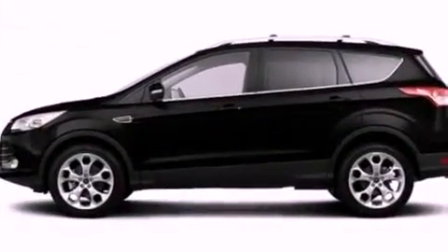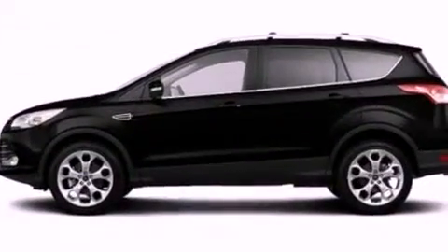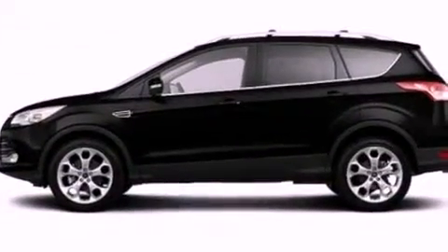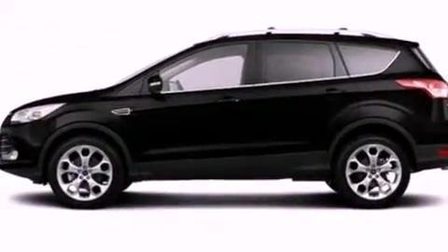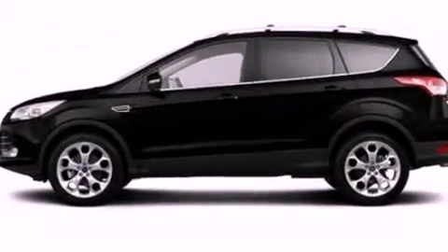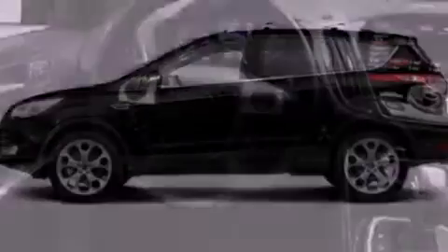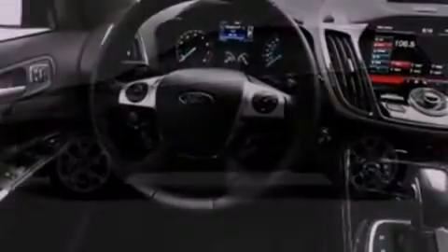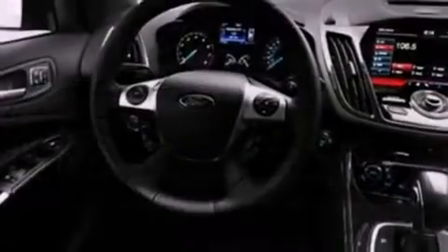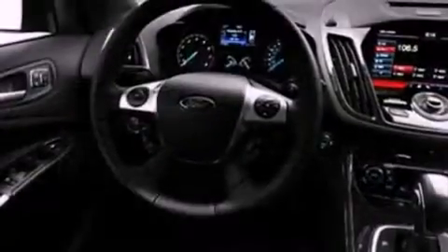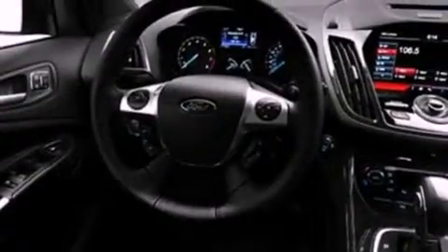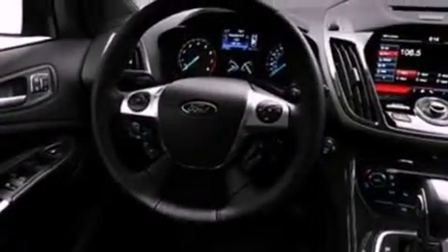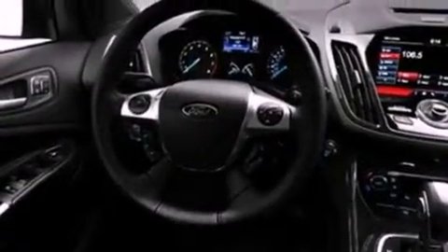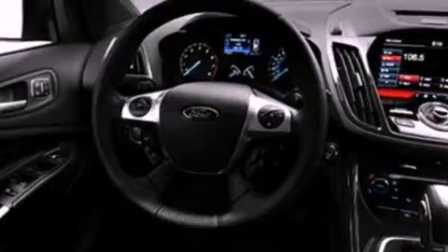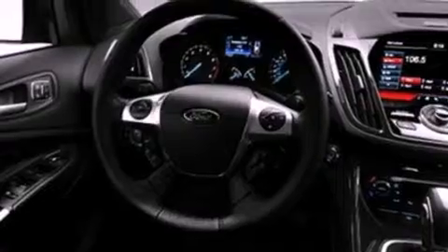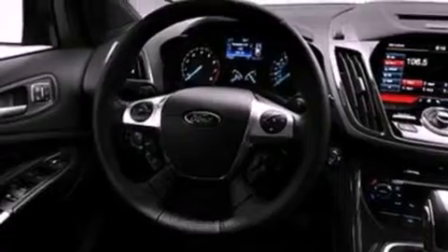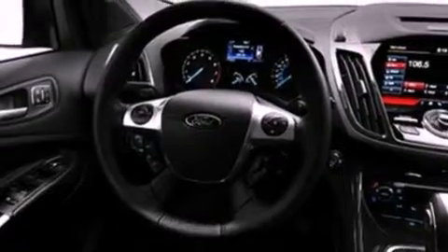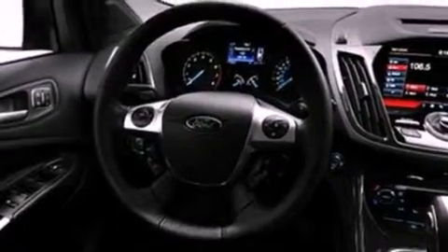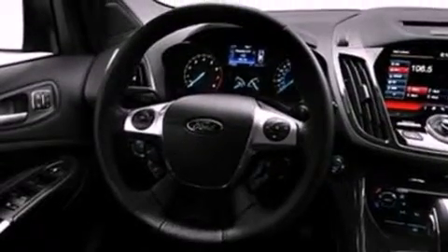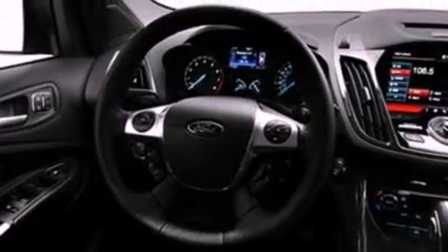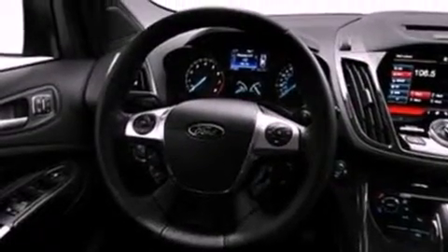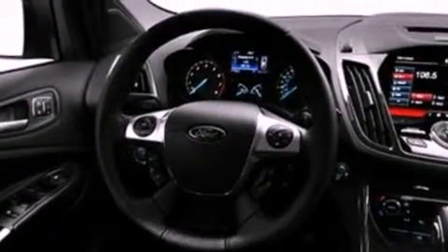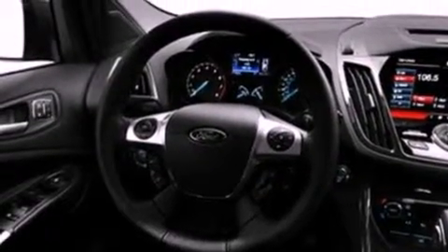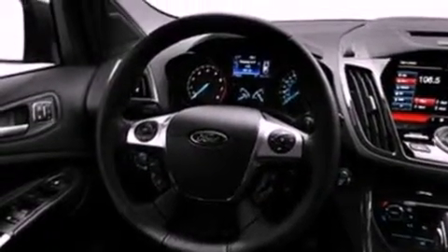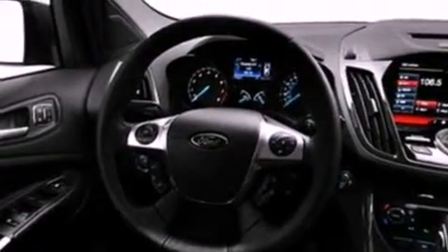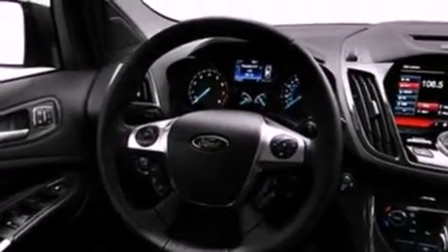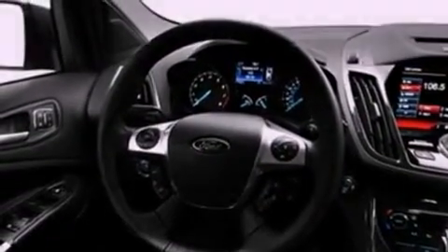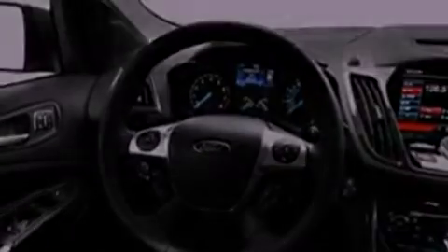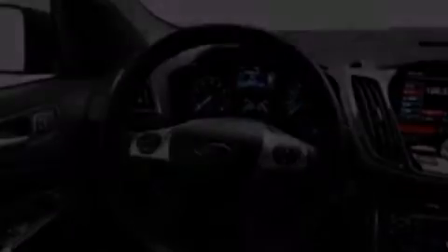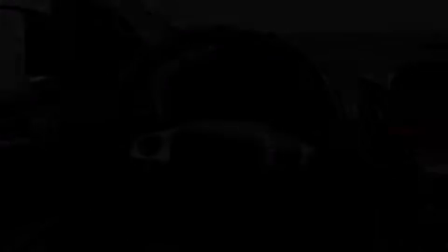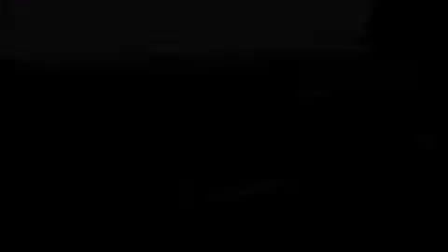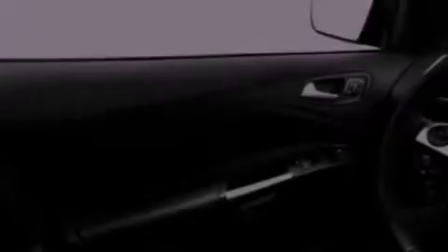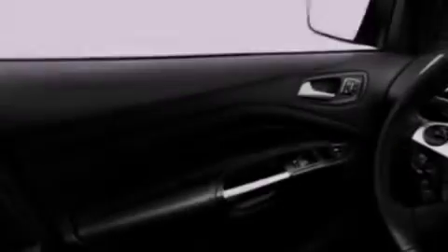Its top features include an intercooled turbocharger, heated seats, and traction control and stability control systems.